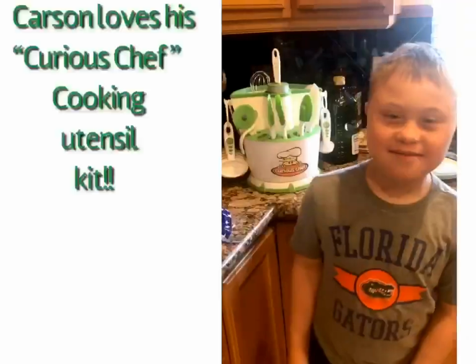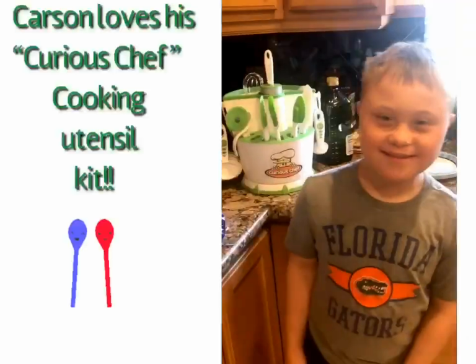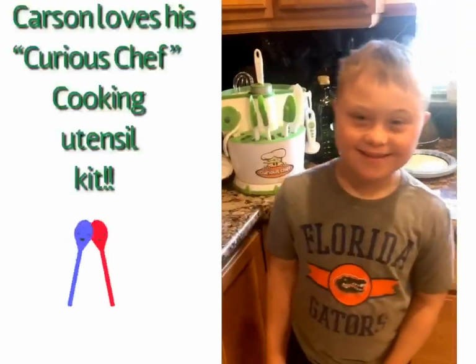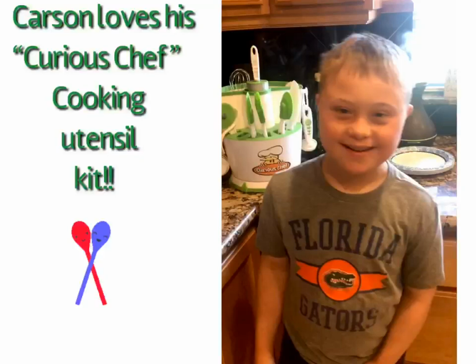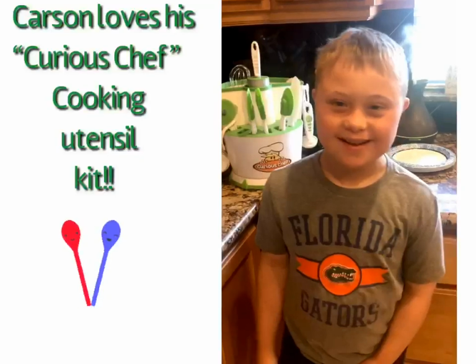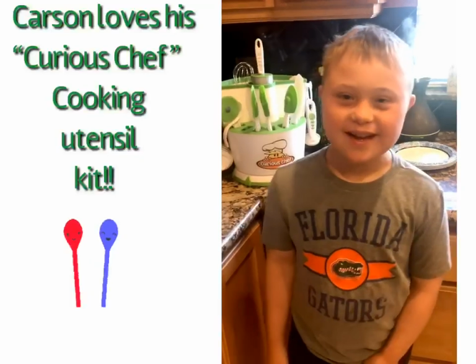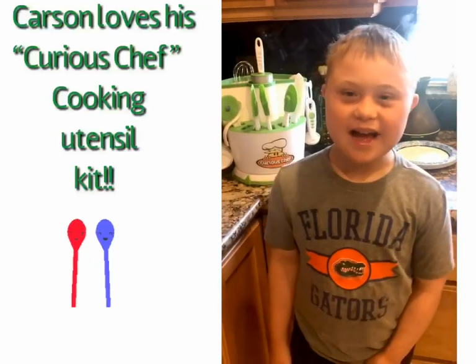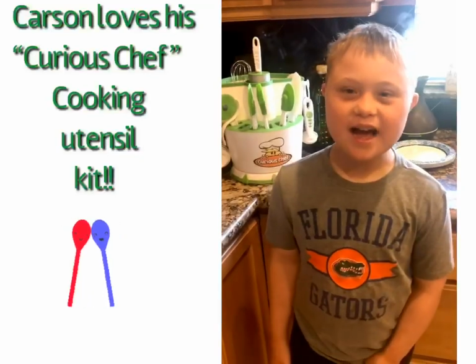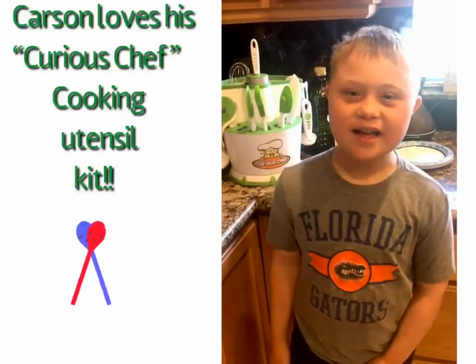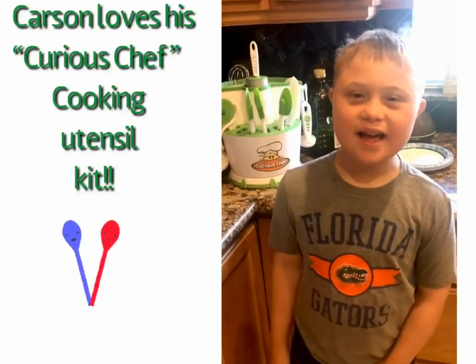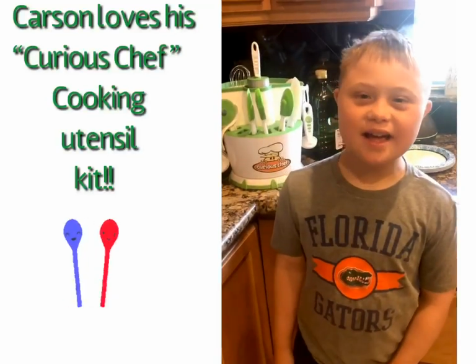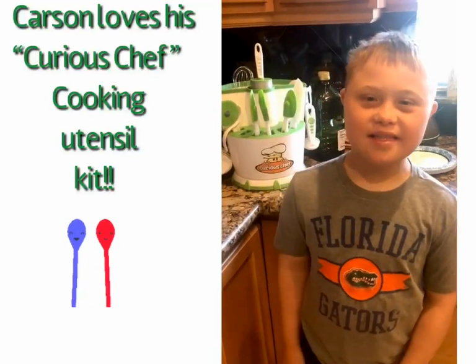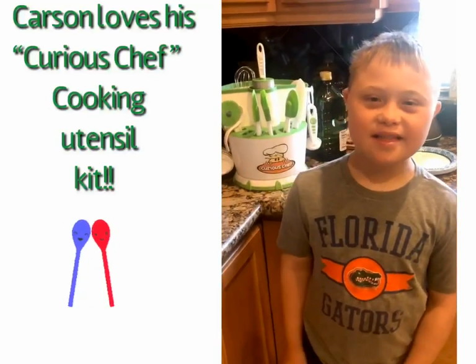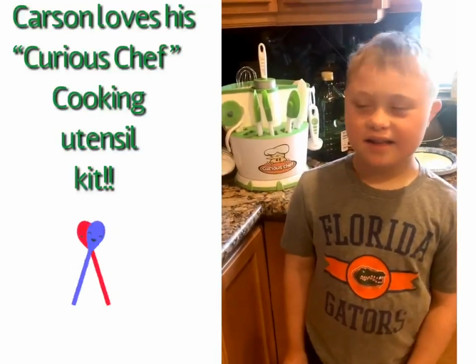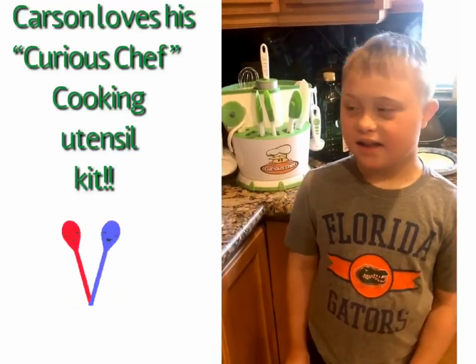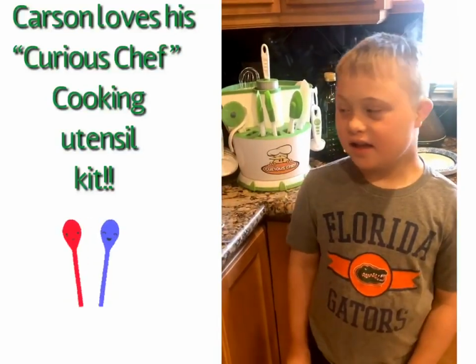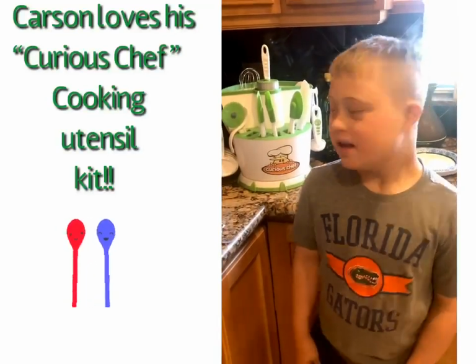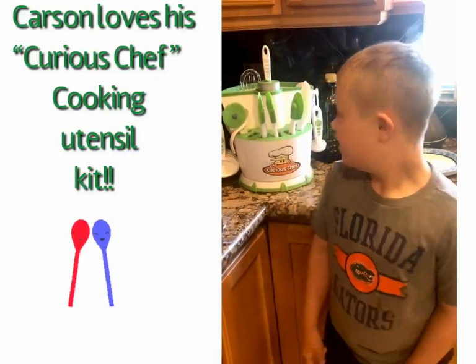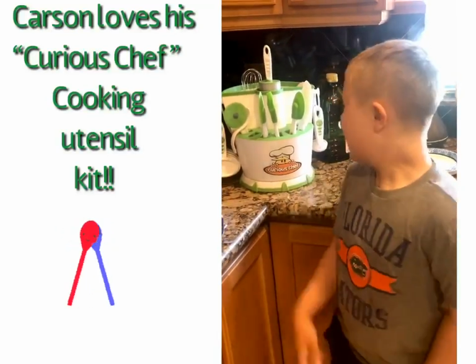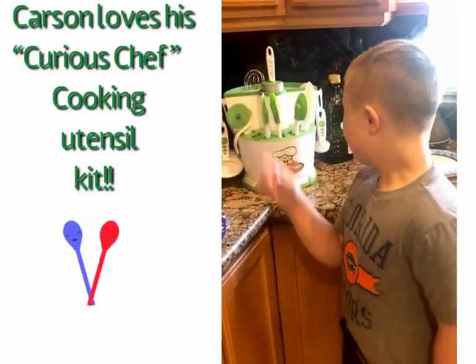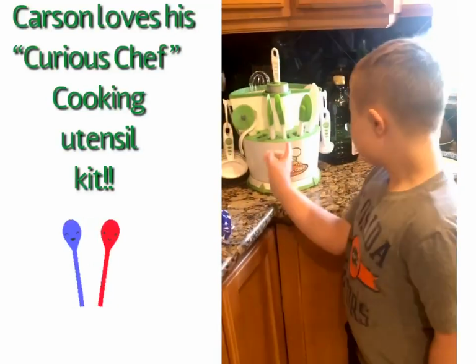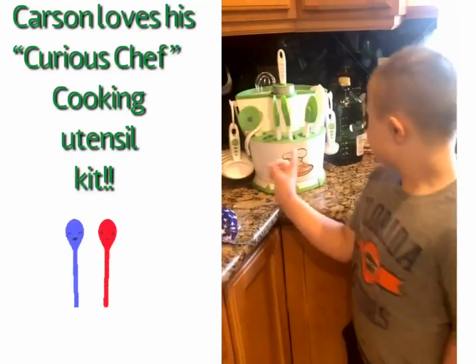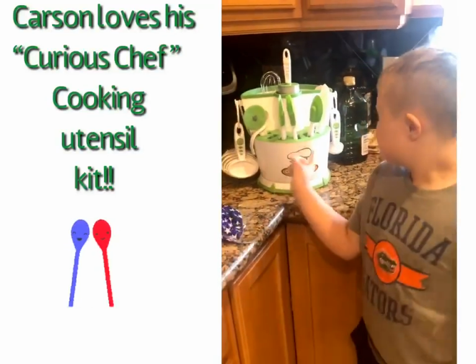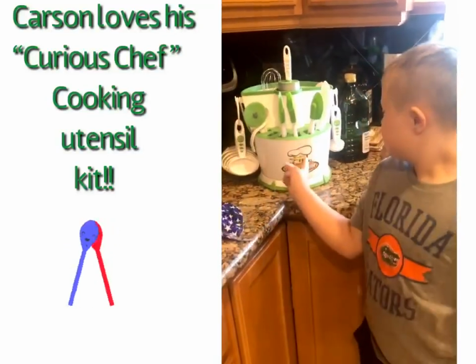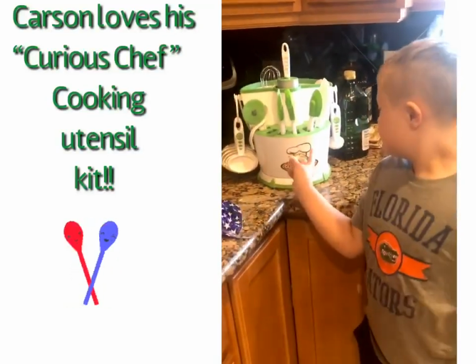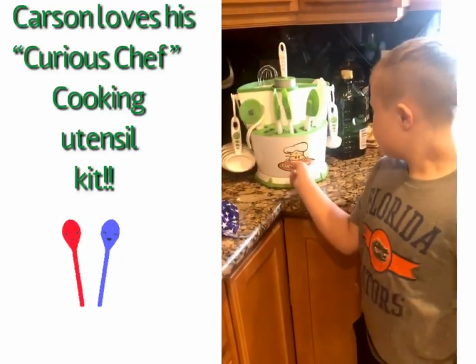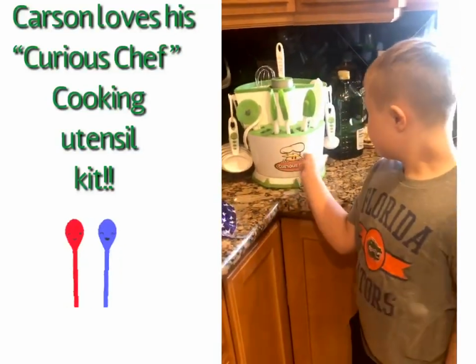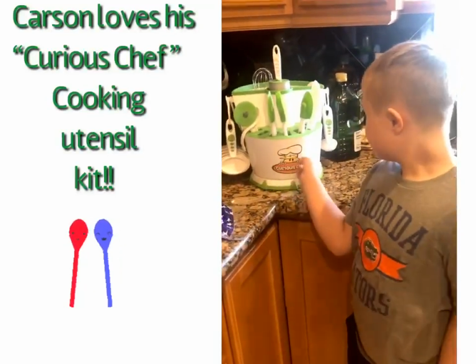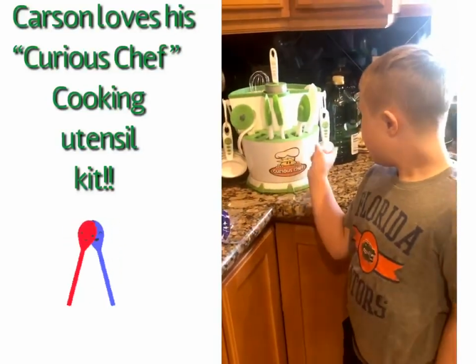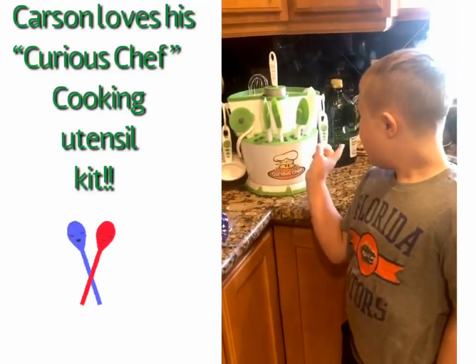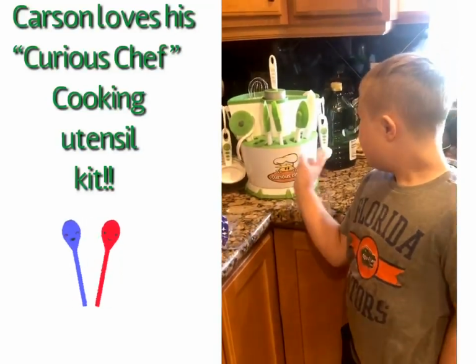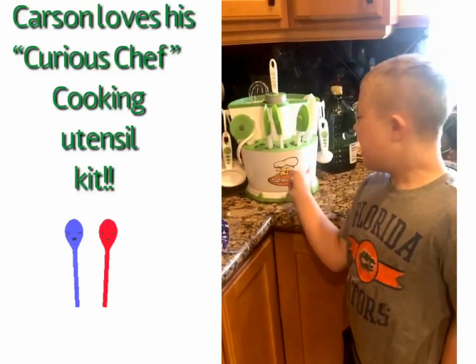You're going to use your Curious Chef. Where is your Curious Chef? Is that all your stuff to cook with? Yes.